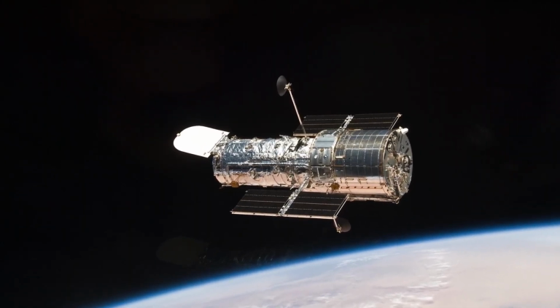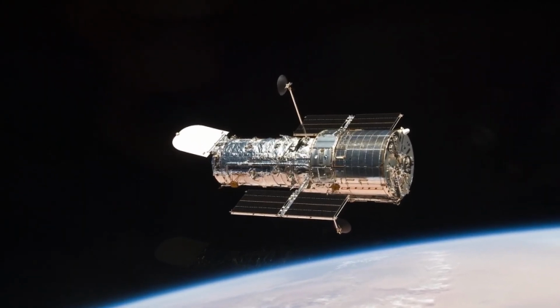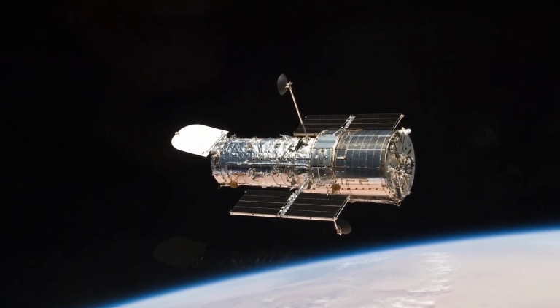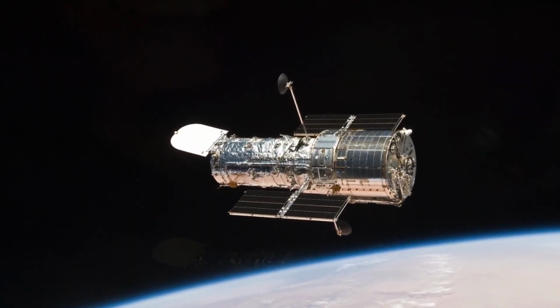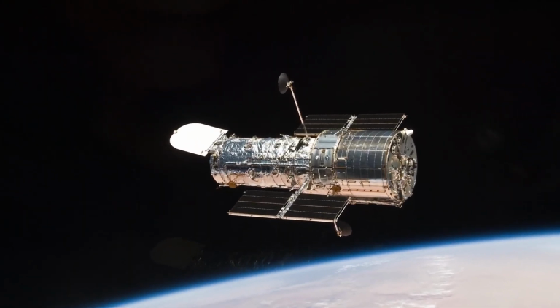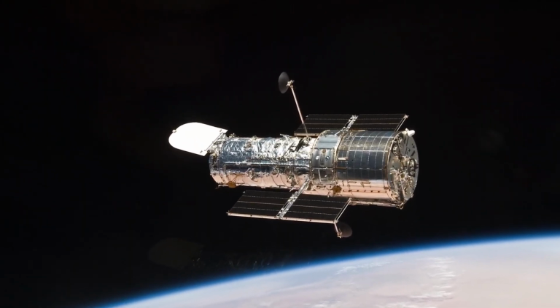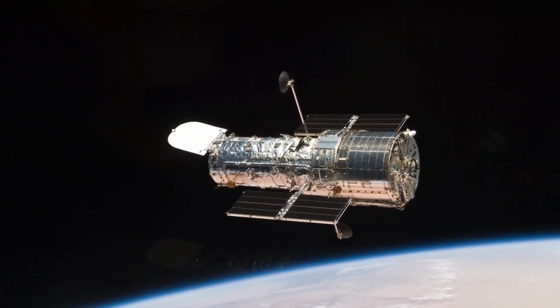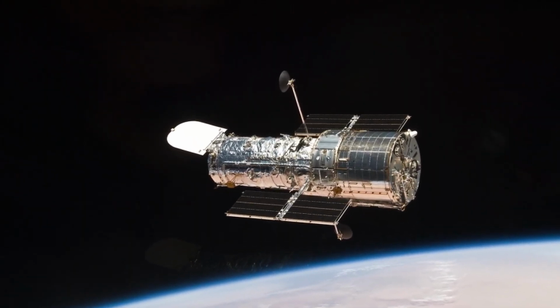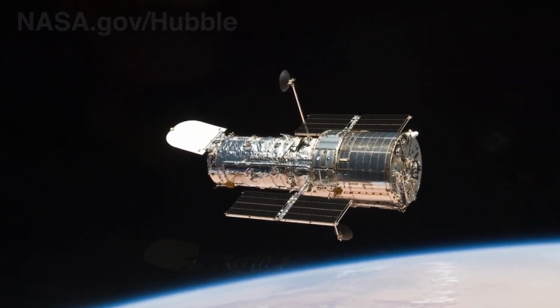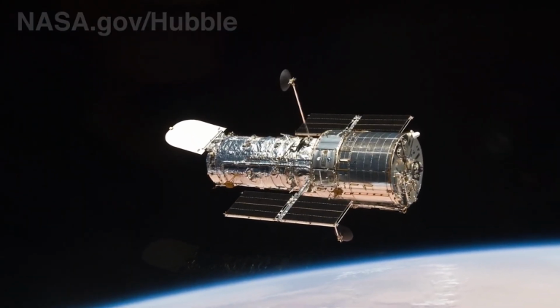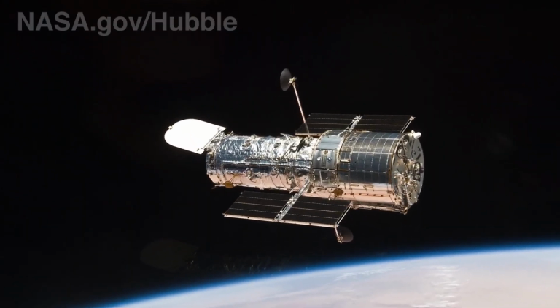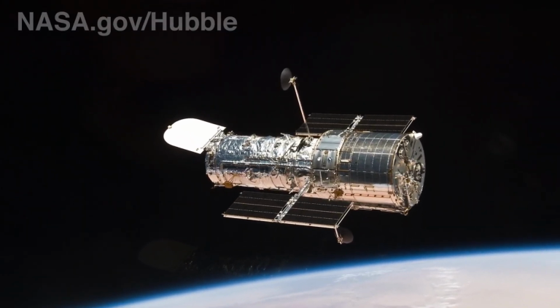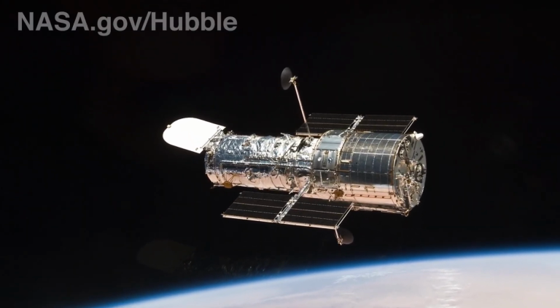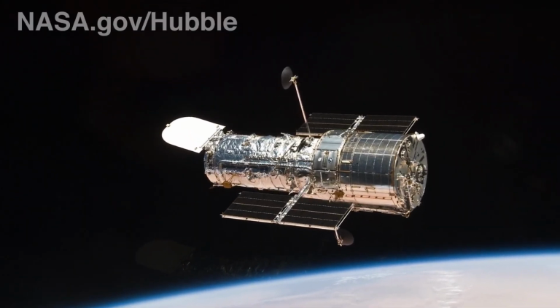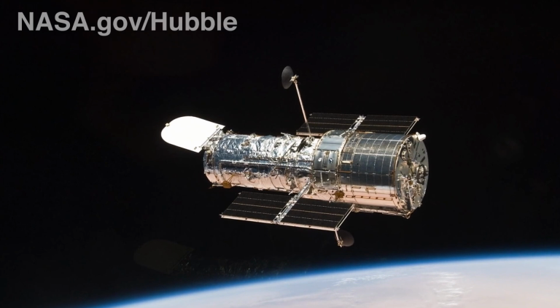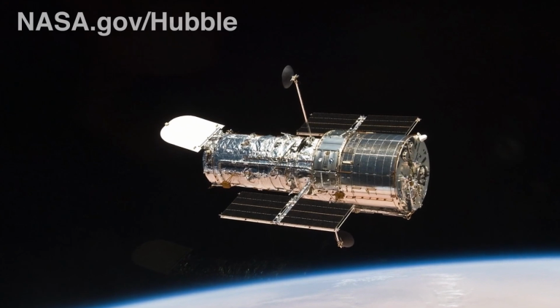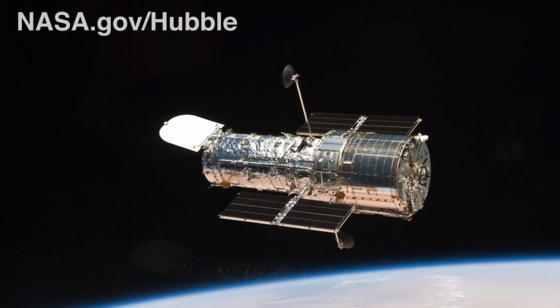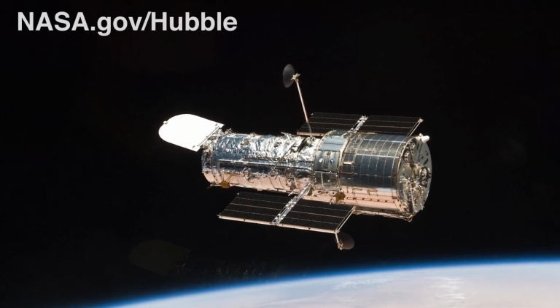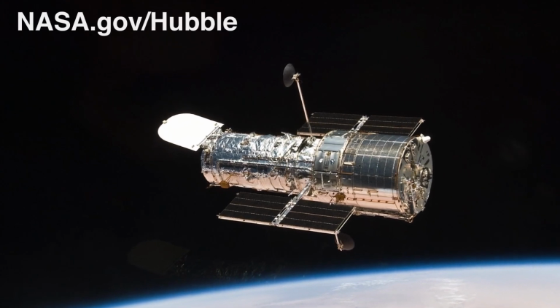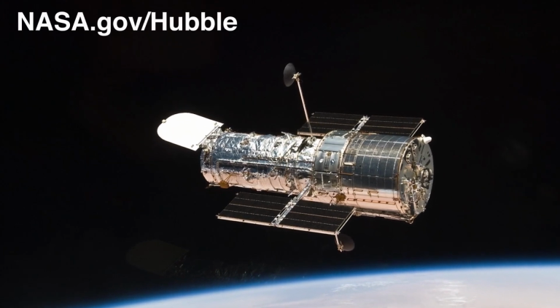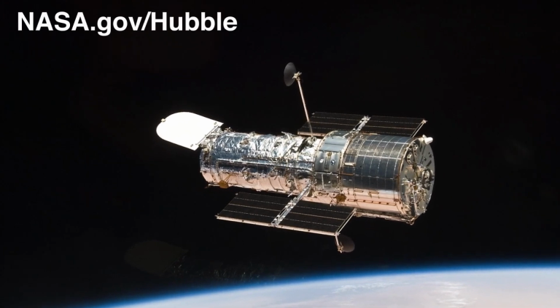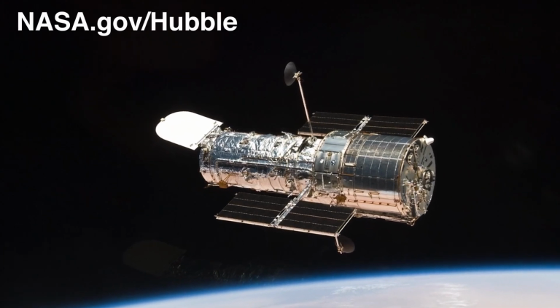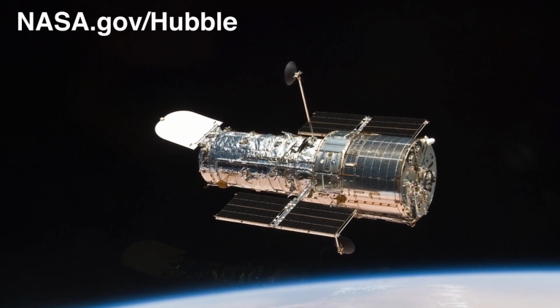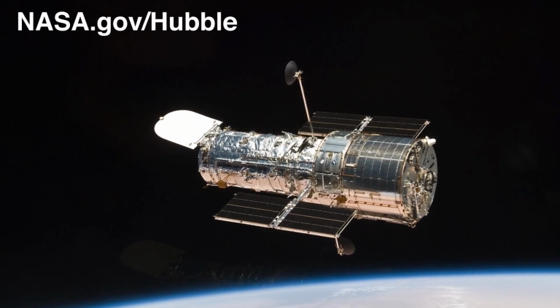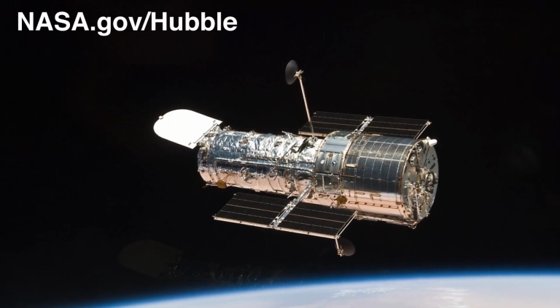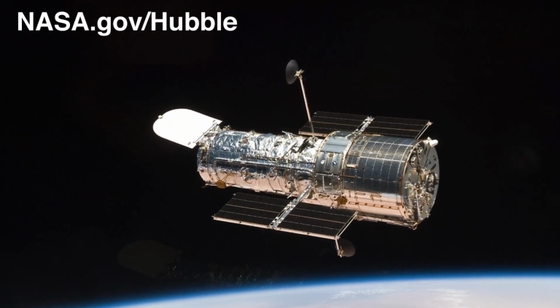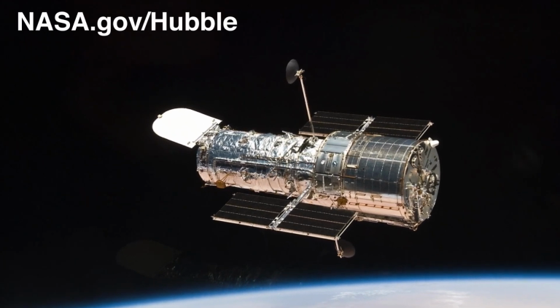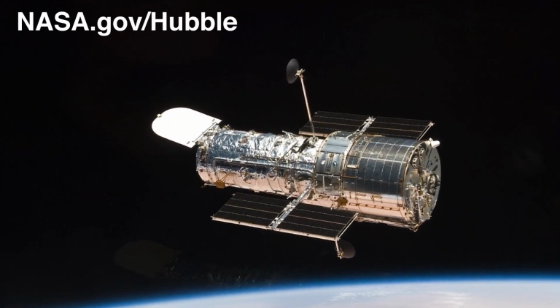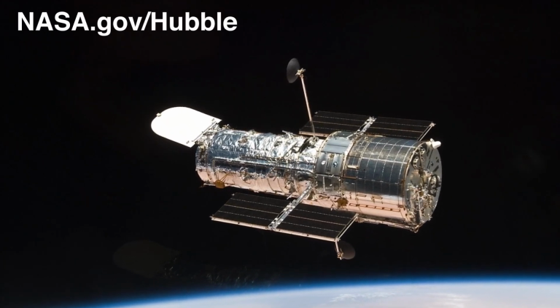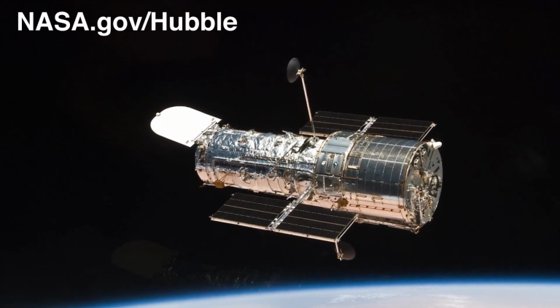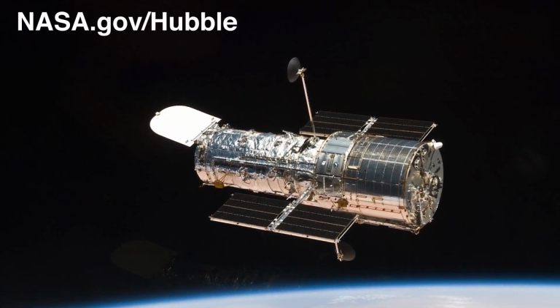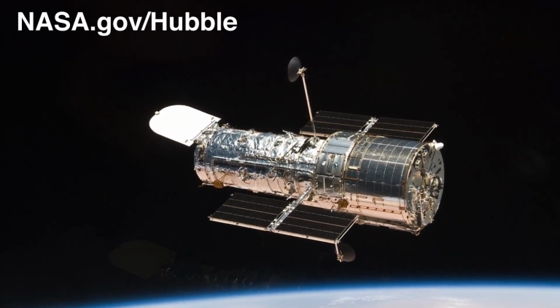You can find out more about the Hubble Space Telescope at our website, nasa.gov/hubble, and on social media at nasahubble.